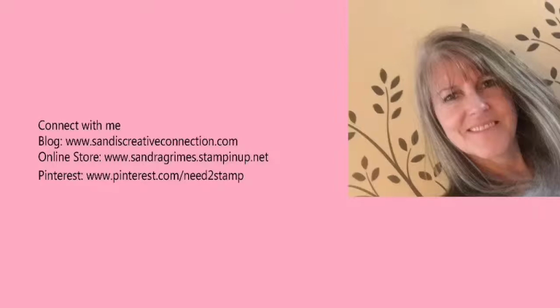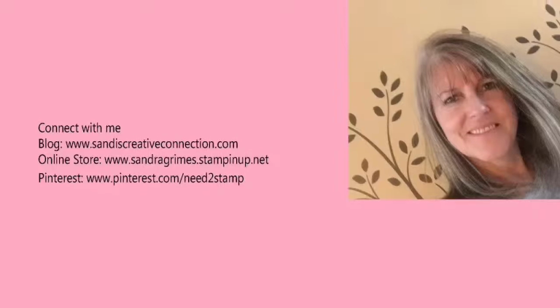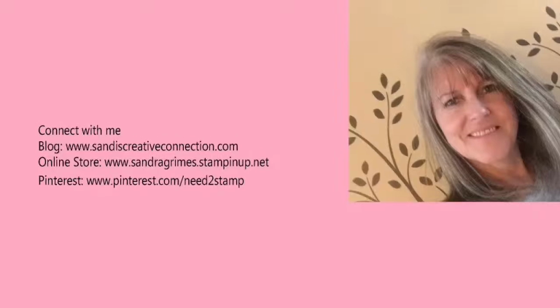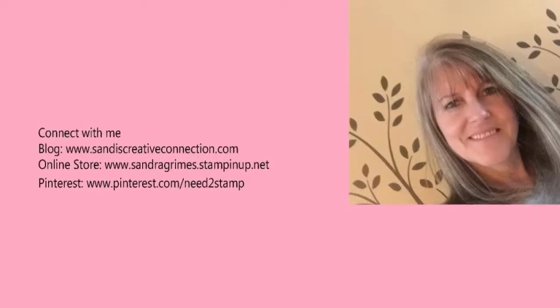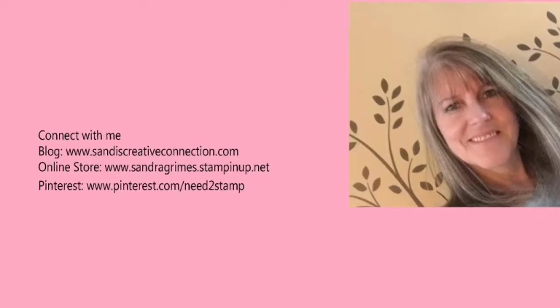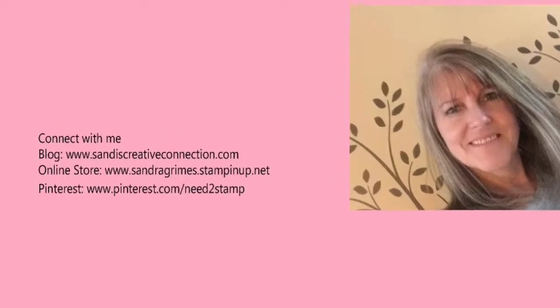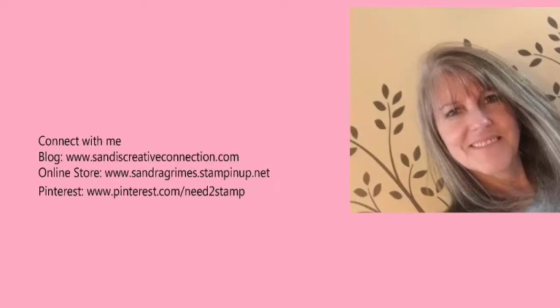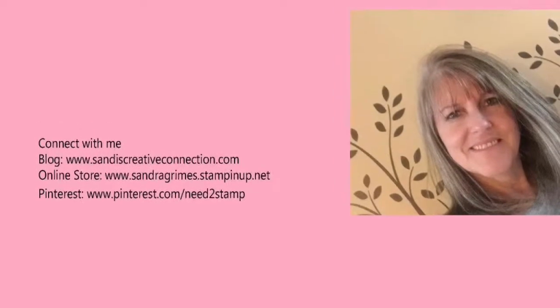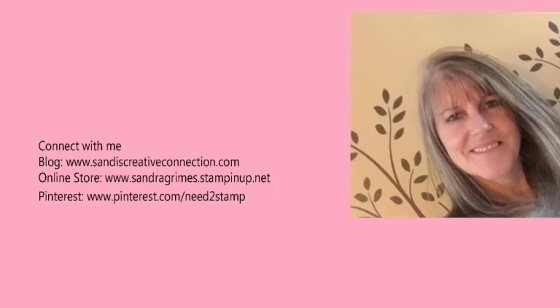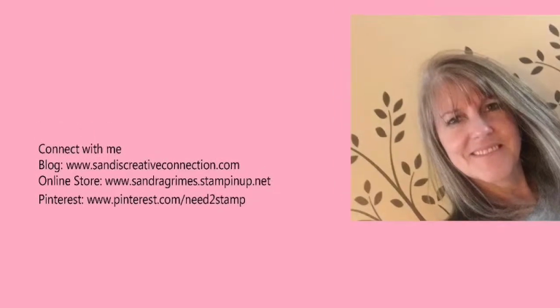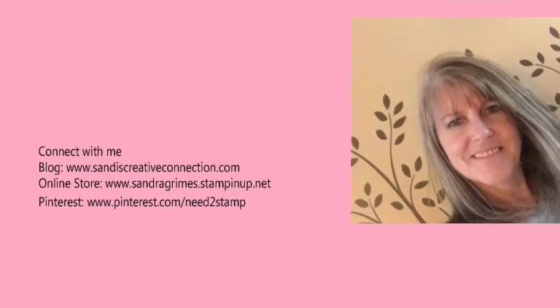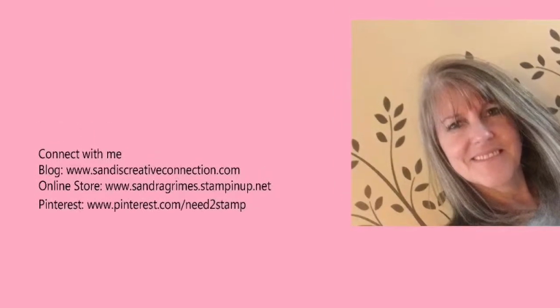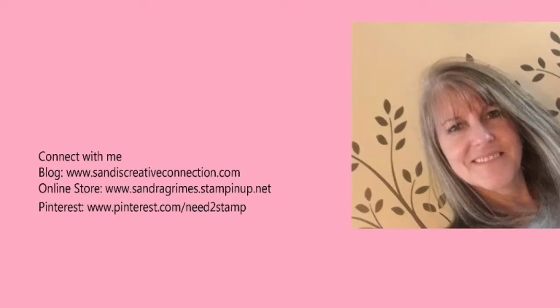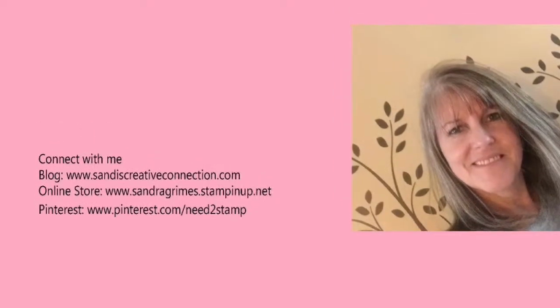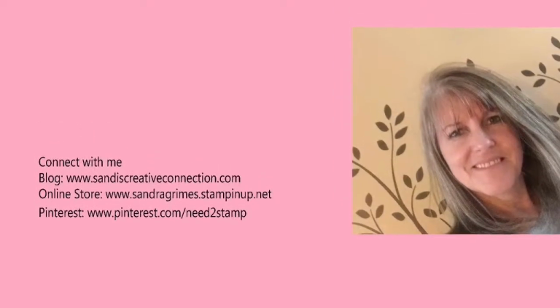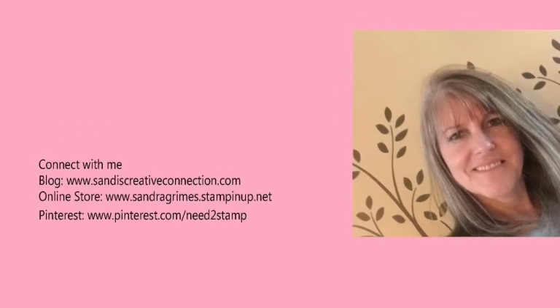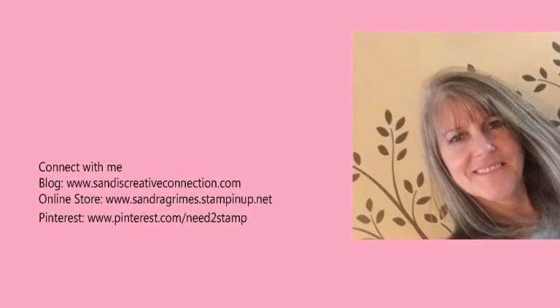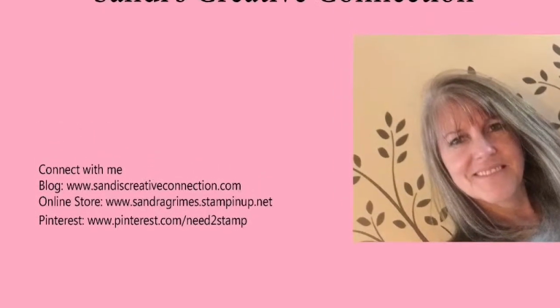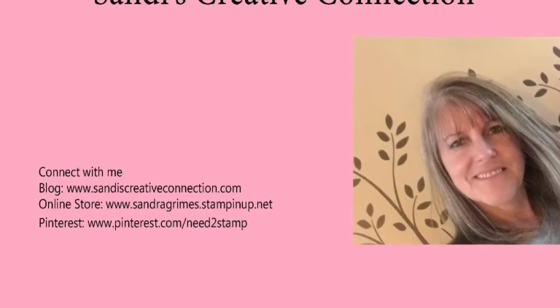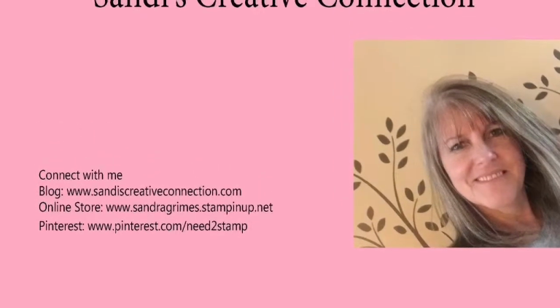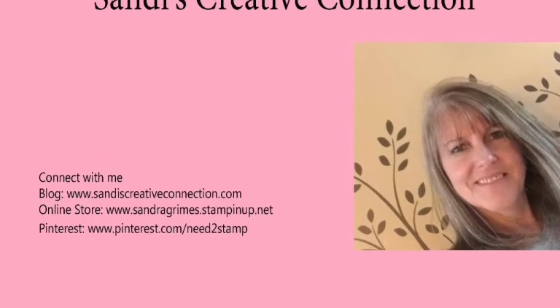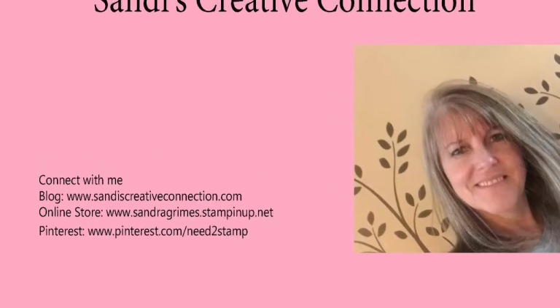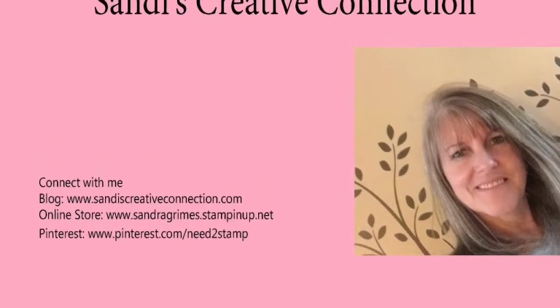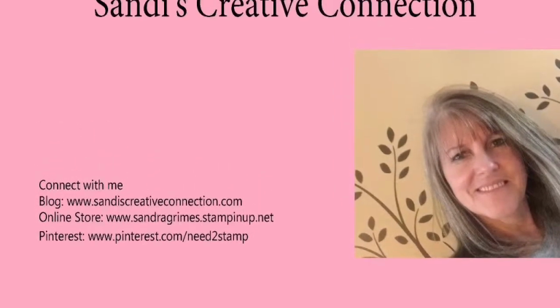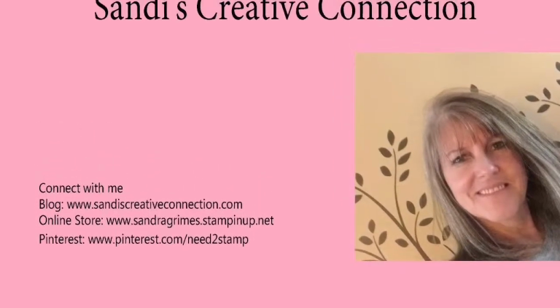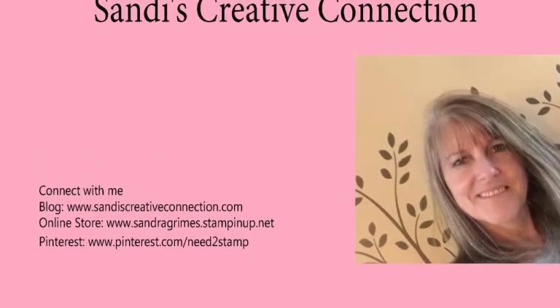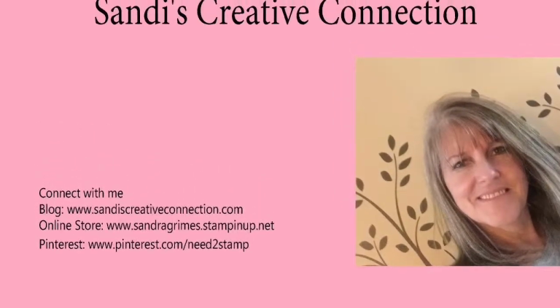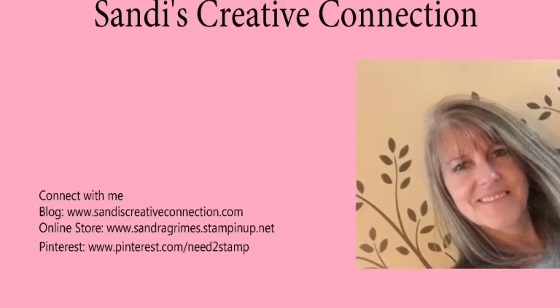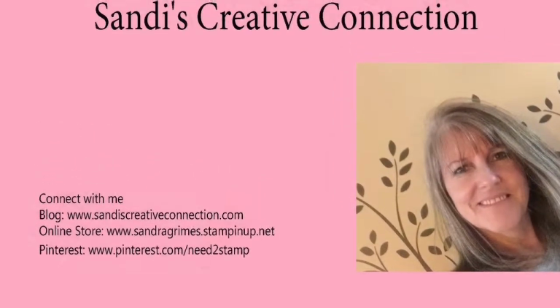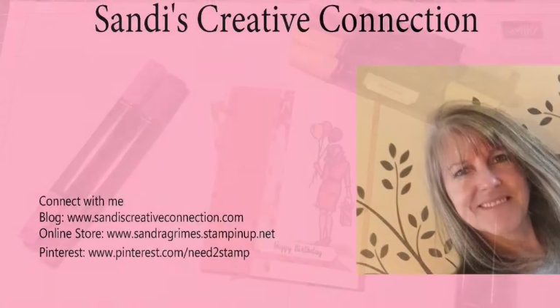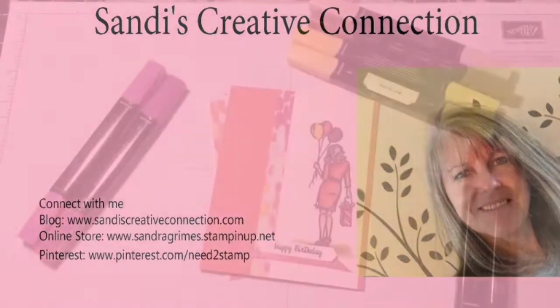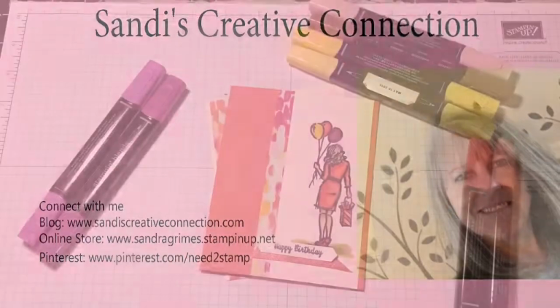Hey everybody, welcome to Sandy's Creative Connection. Hope you're having a good day.